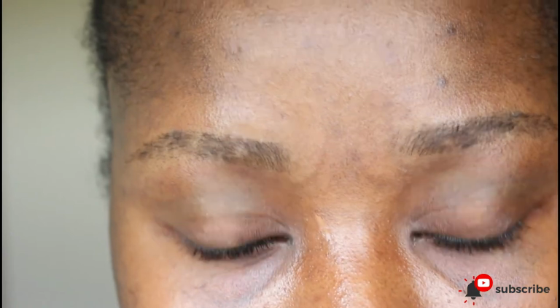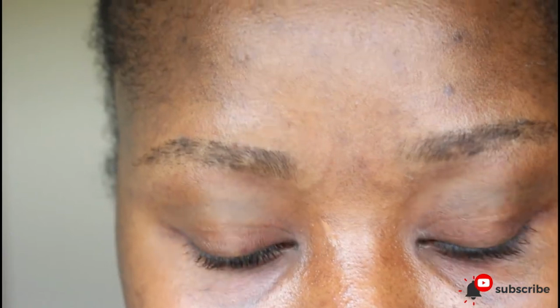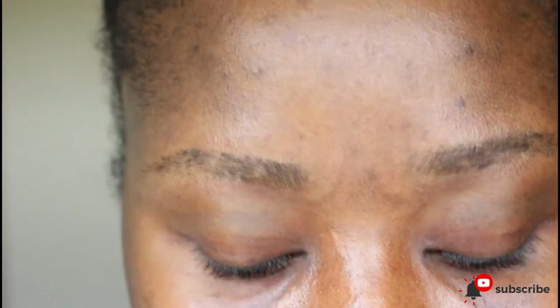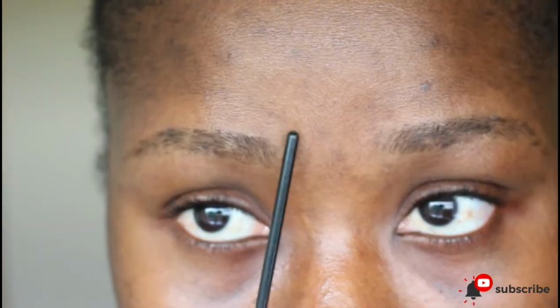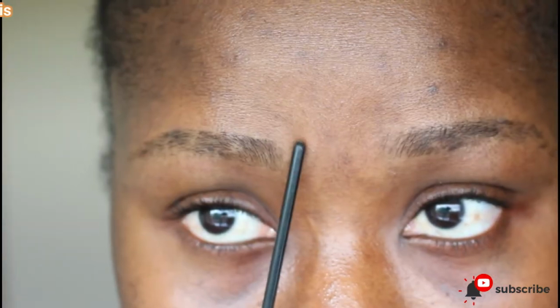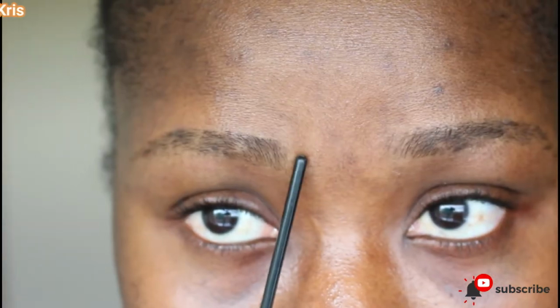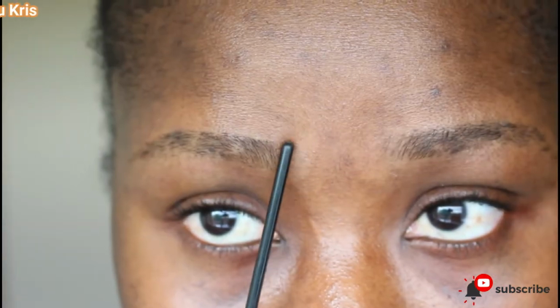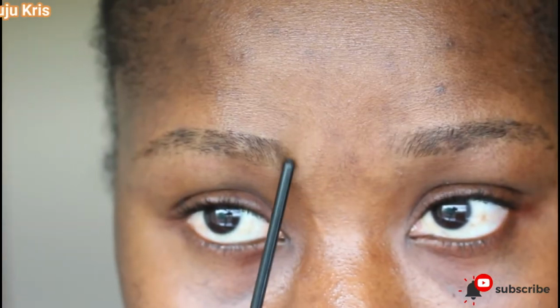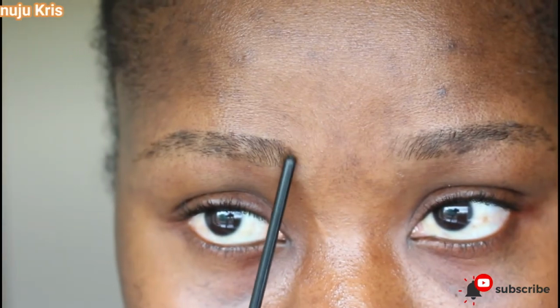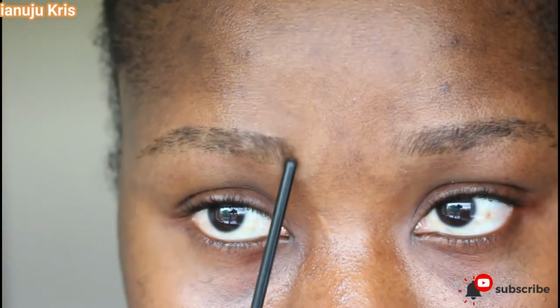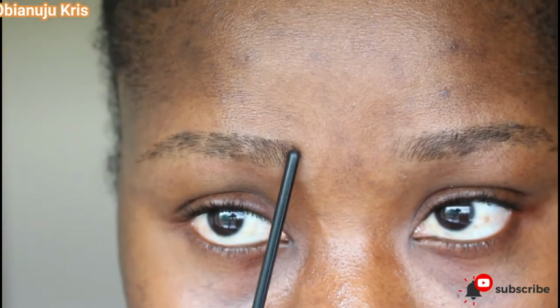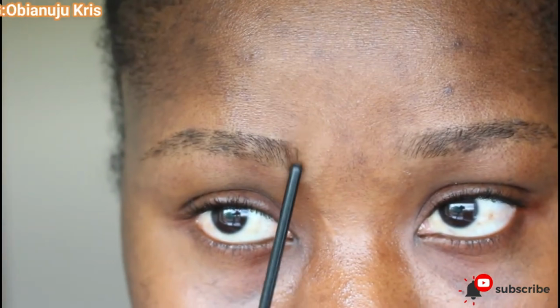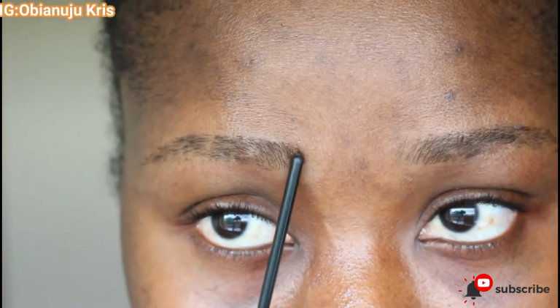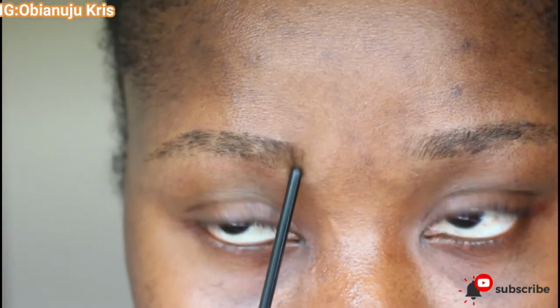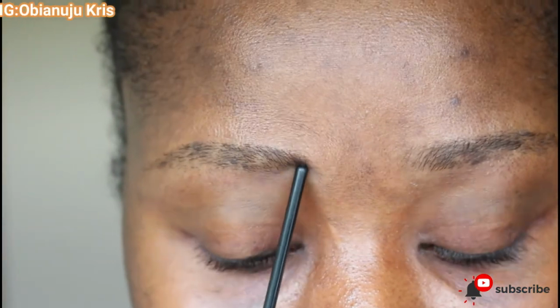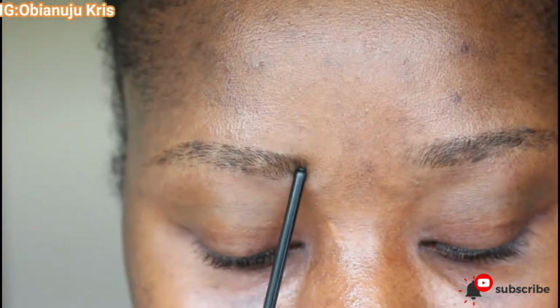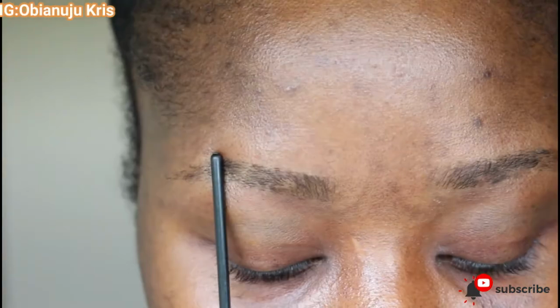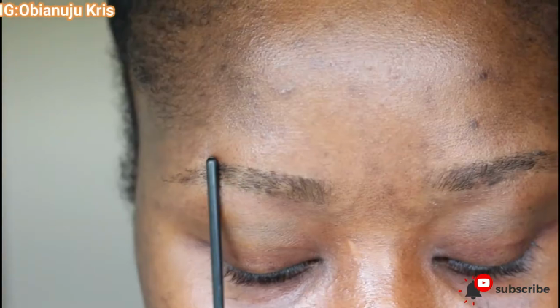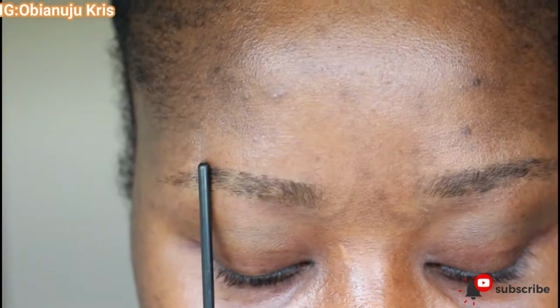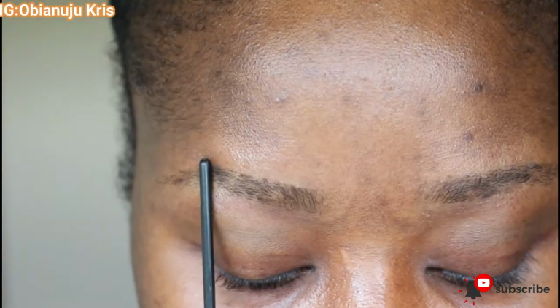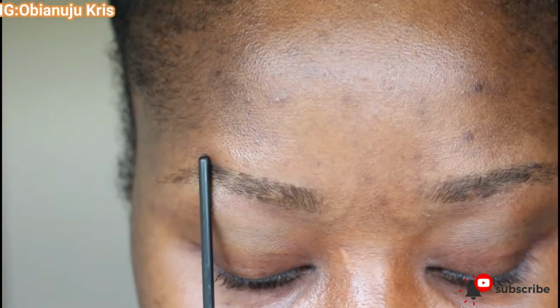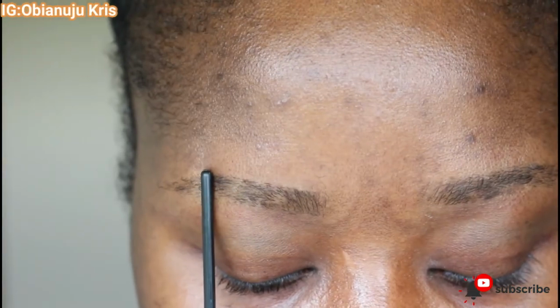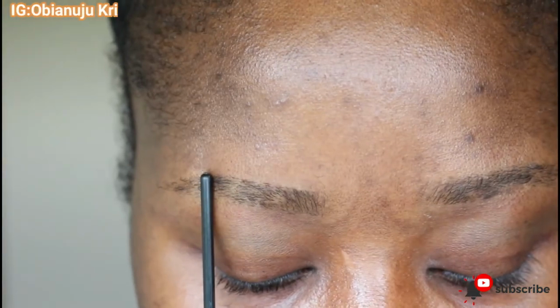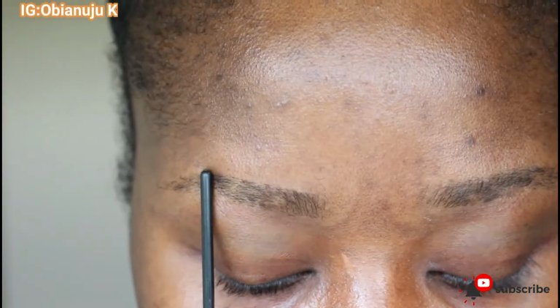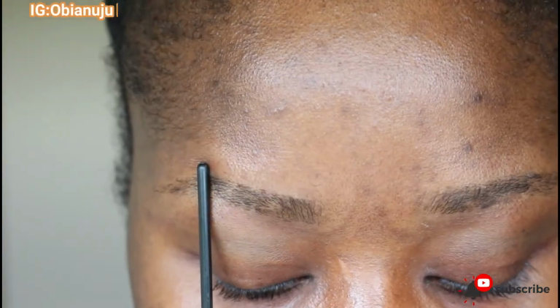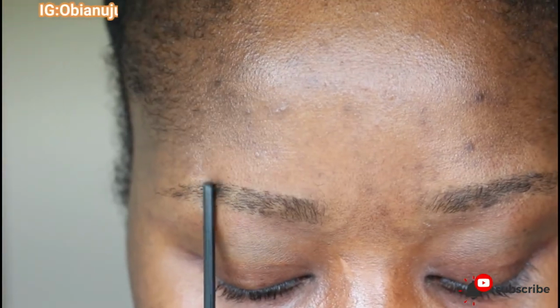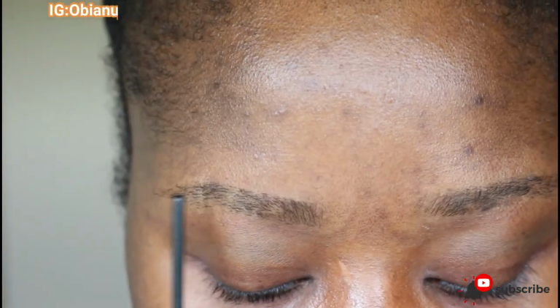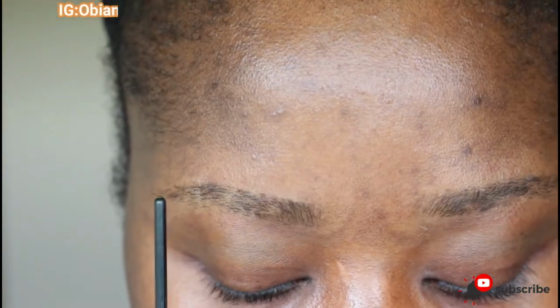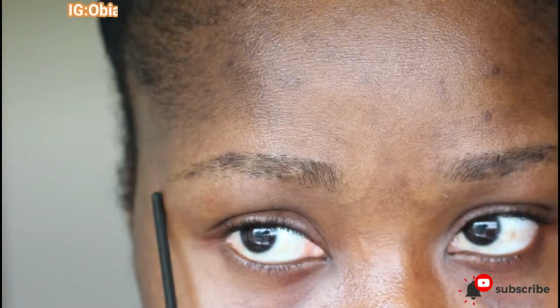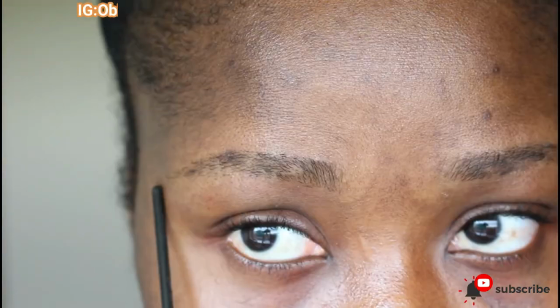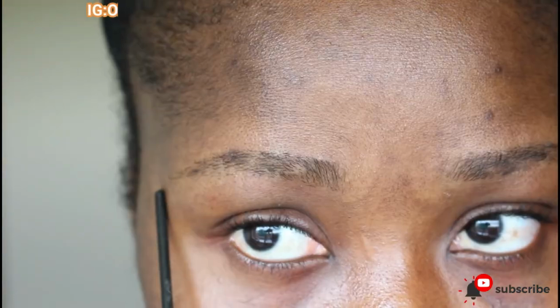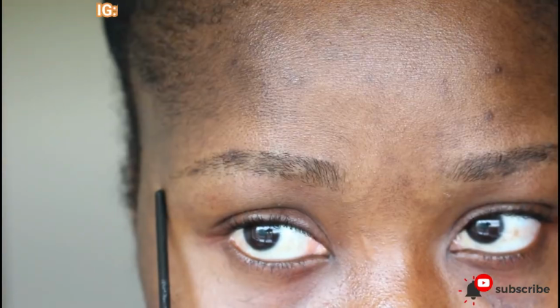we have the beginning of the brow, we have the point of arc, and we have the tail of the brow.